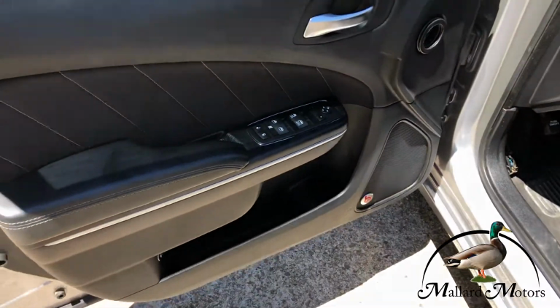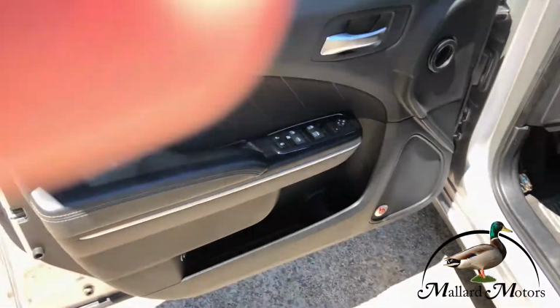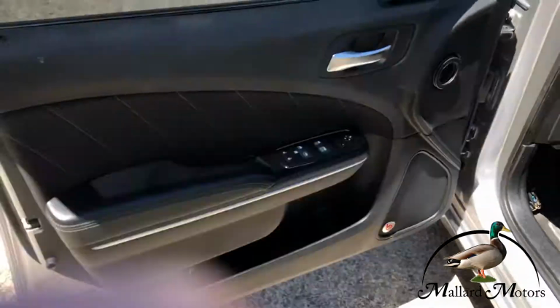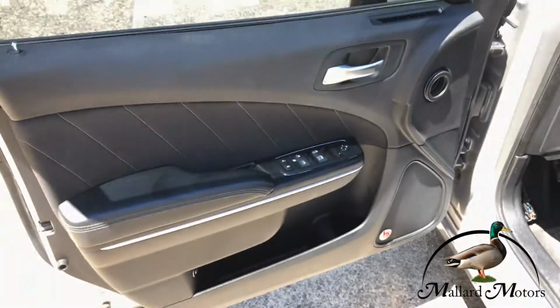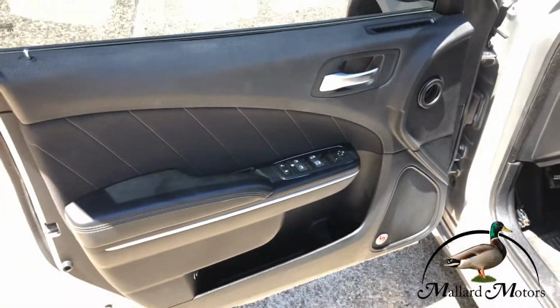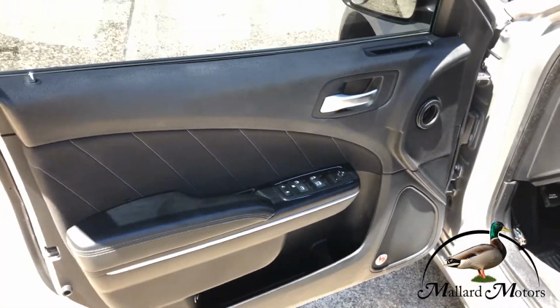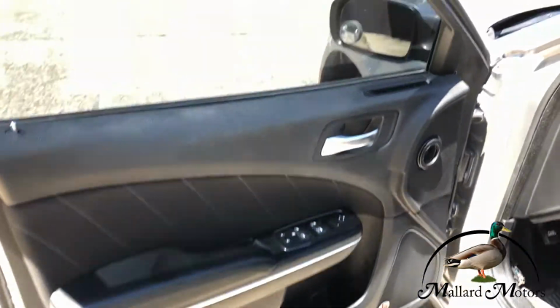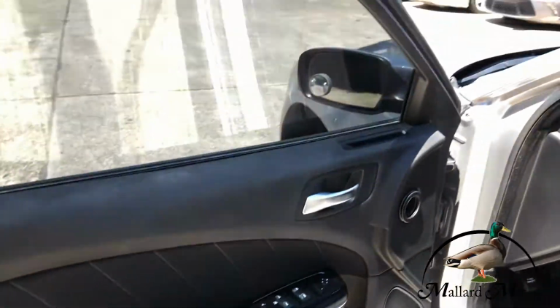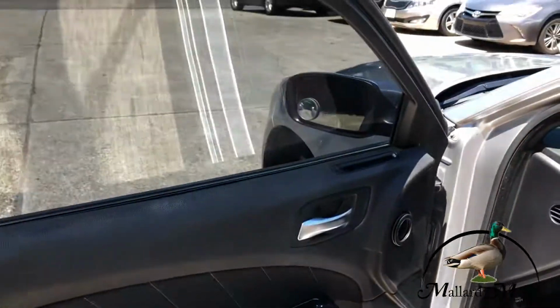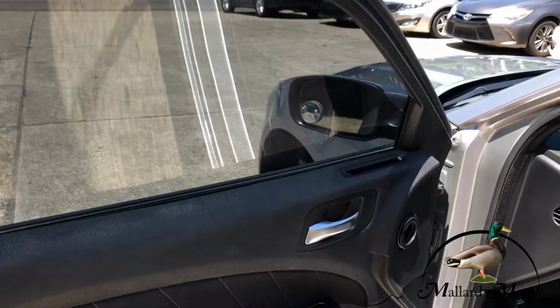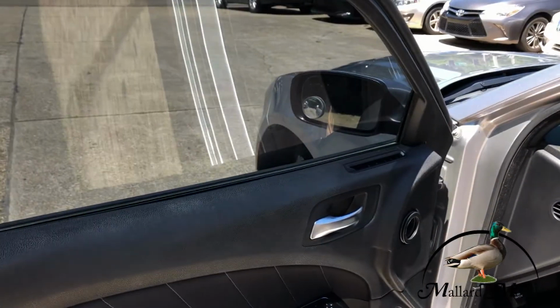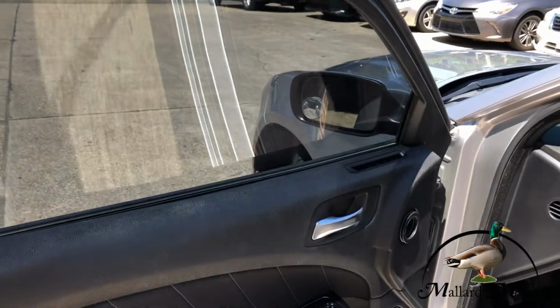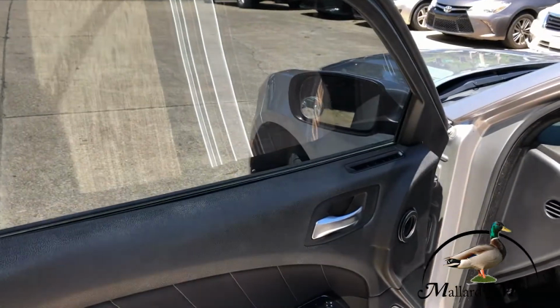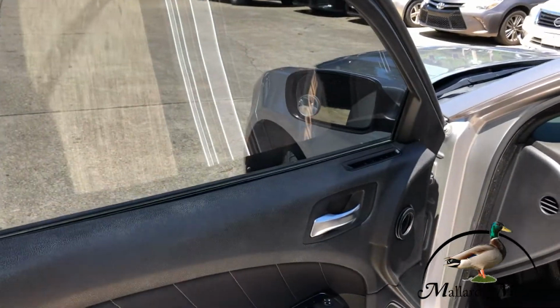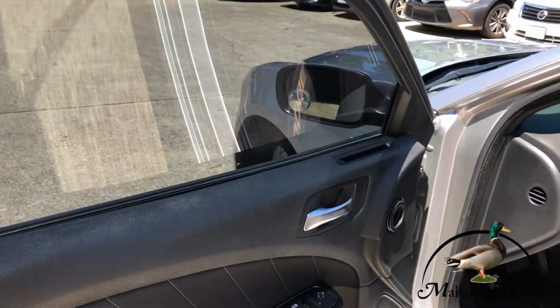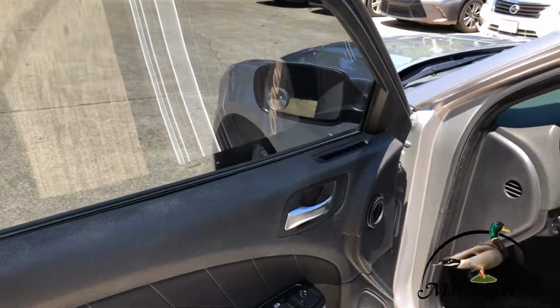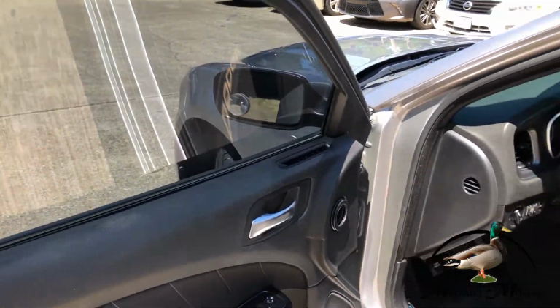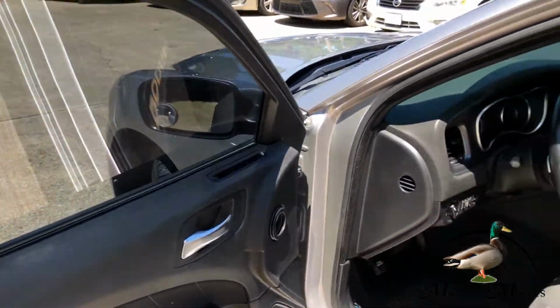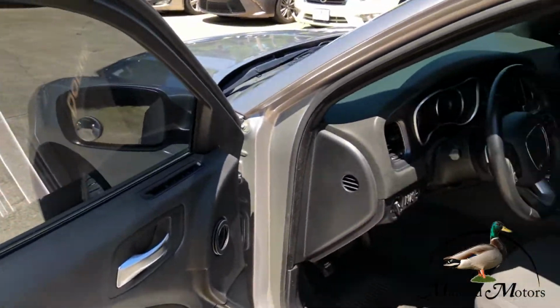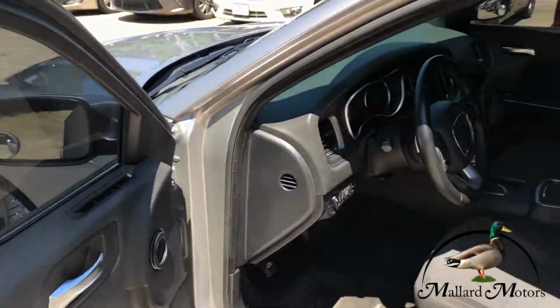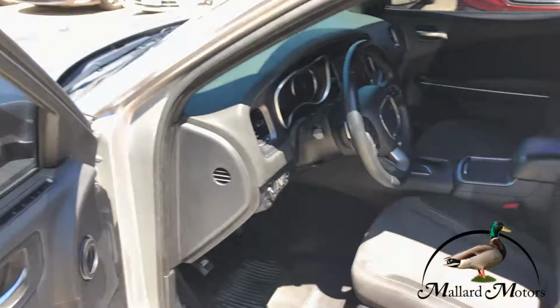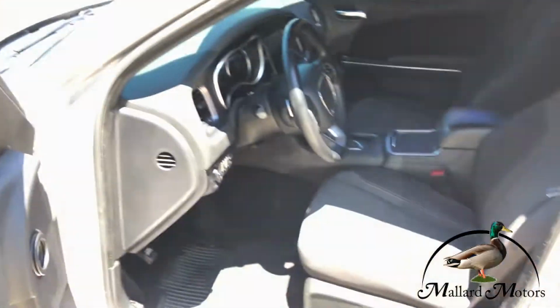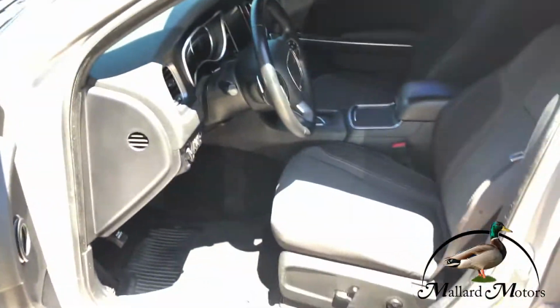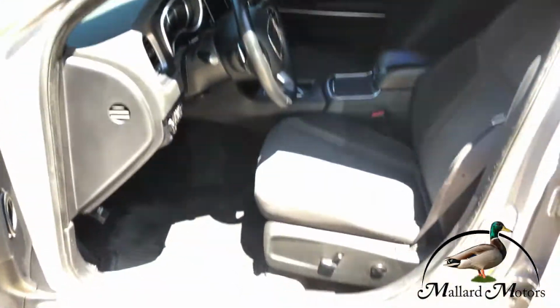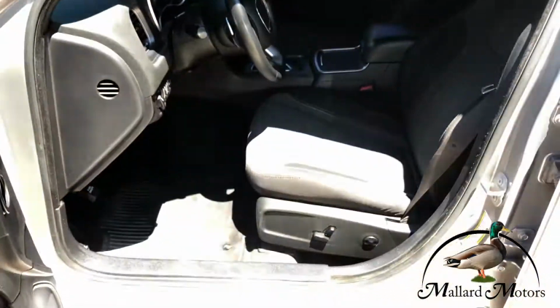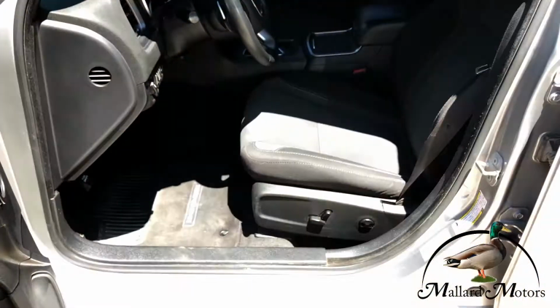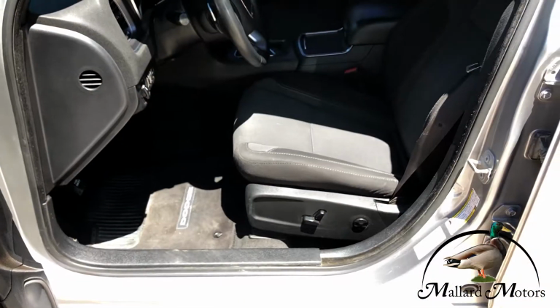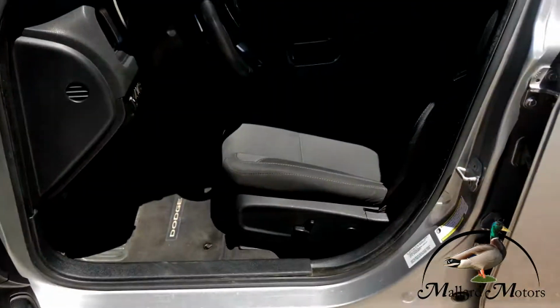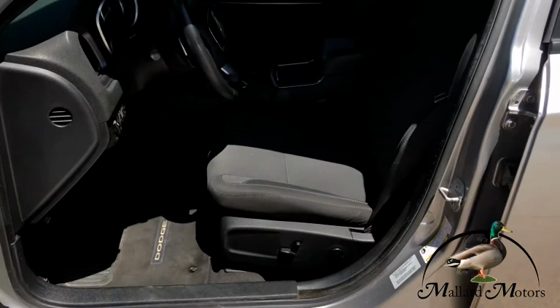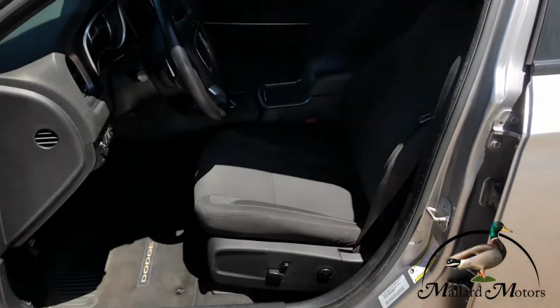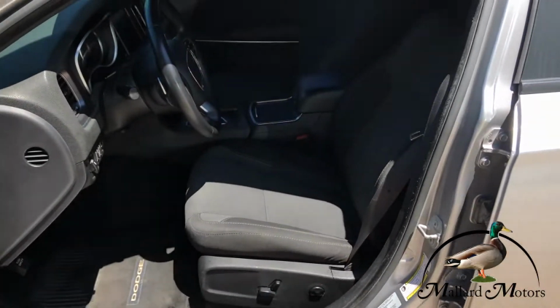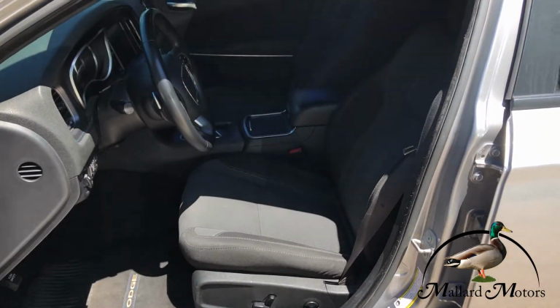You've got power locks, power windows, power adjustable side mirrors, and a power driver seat.